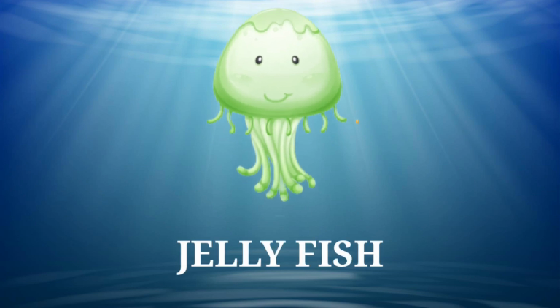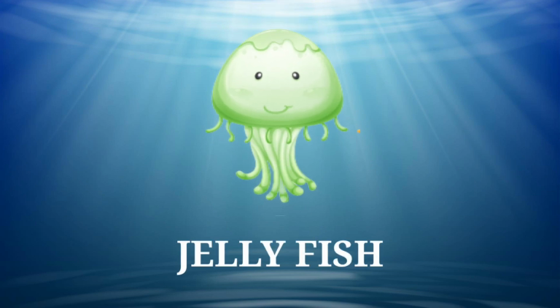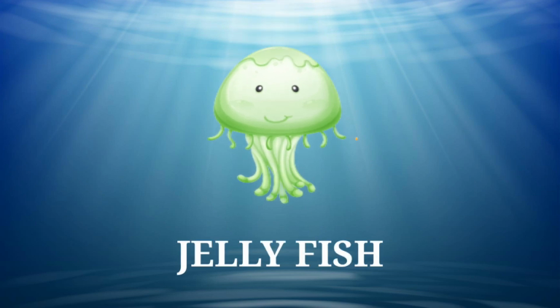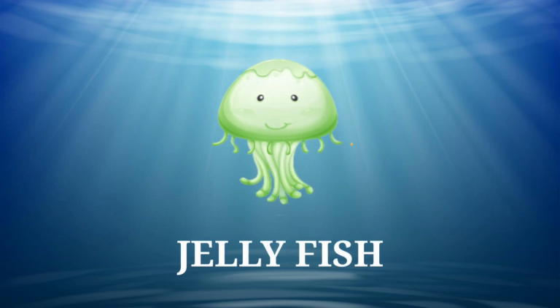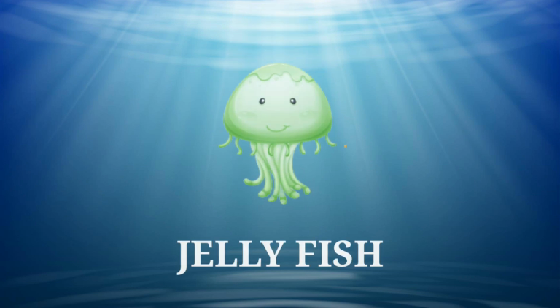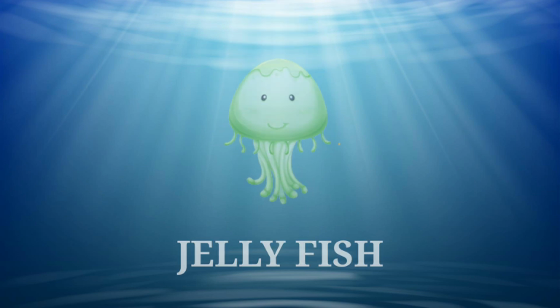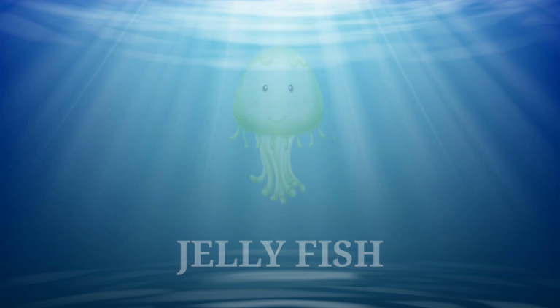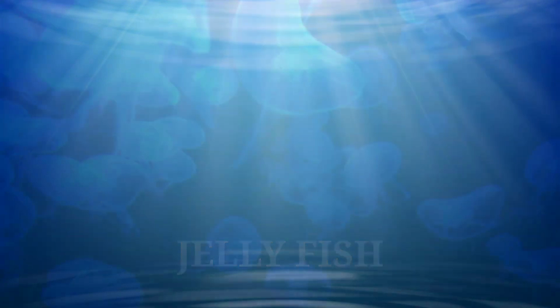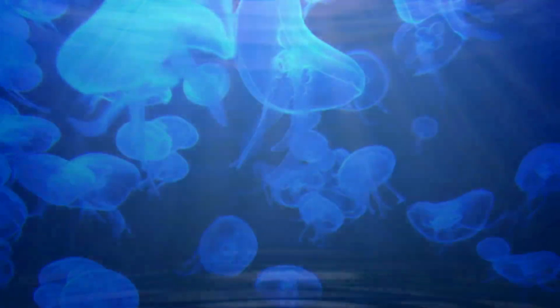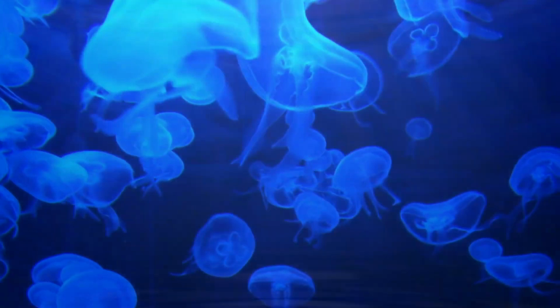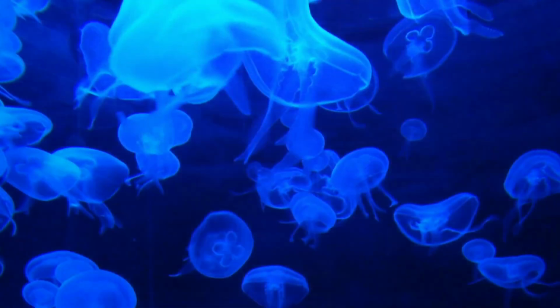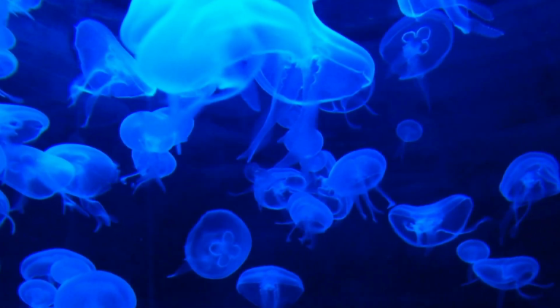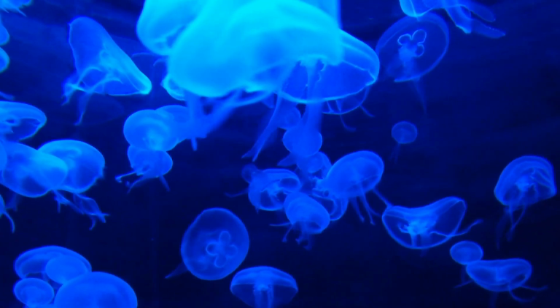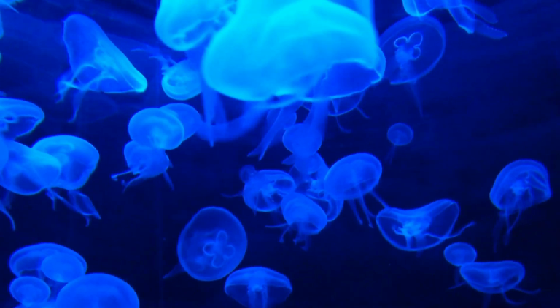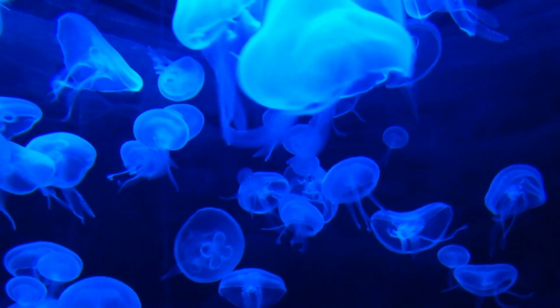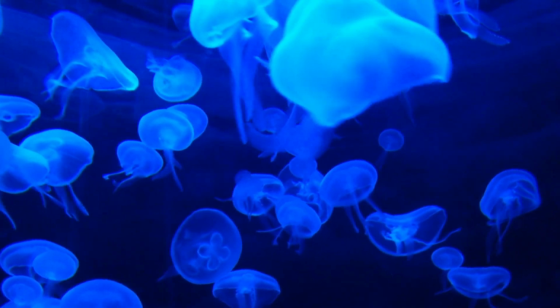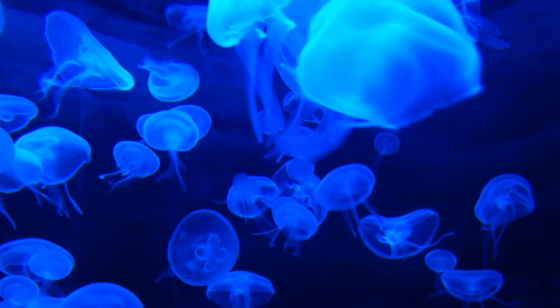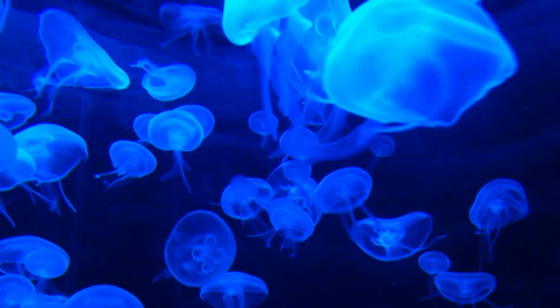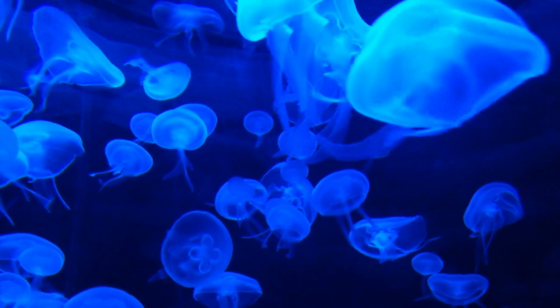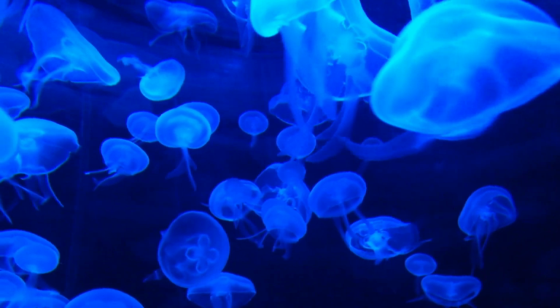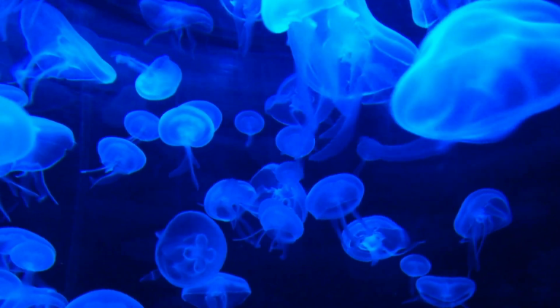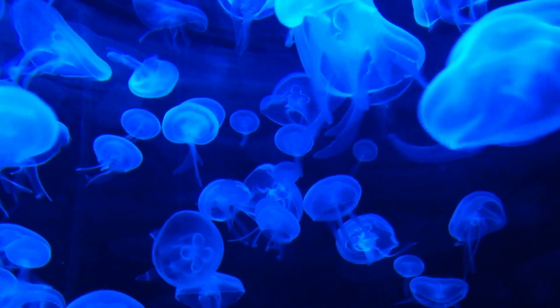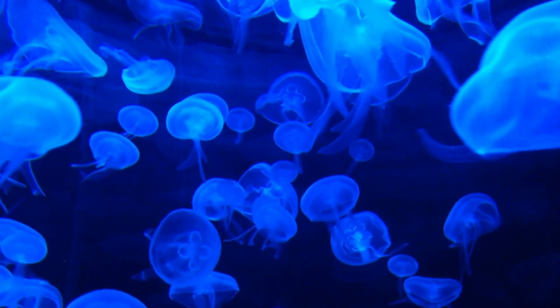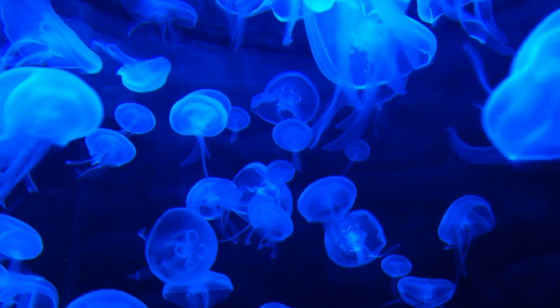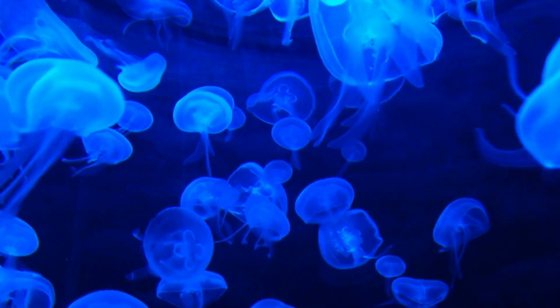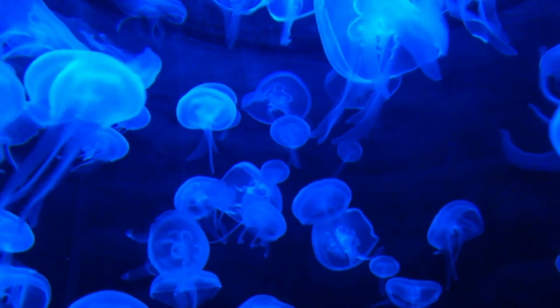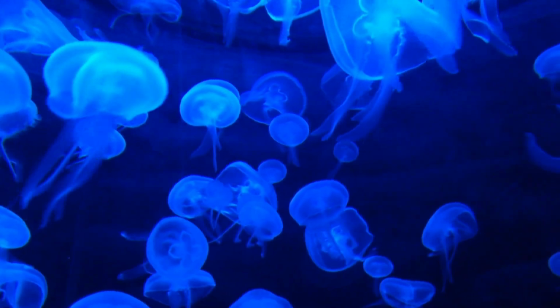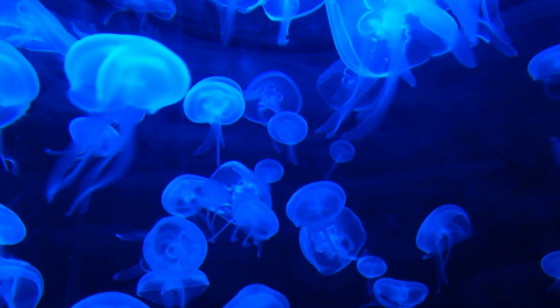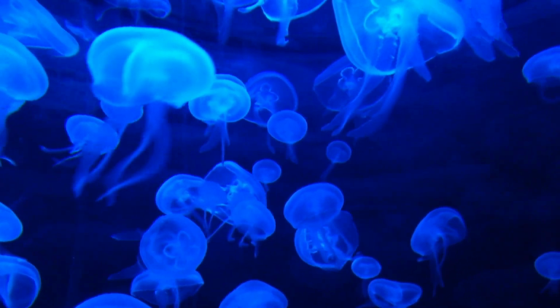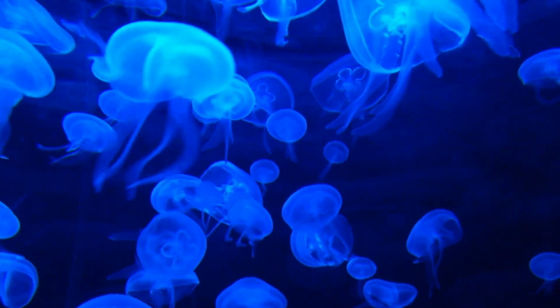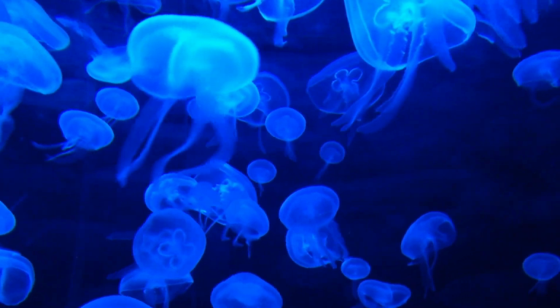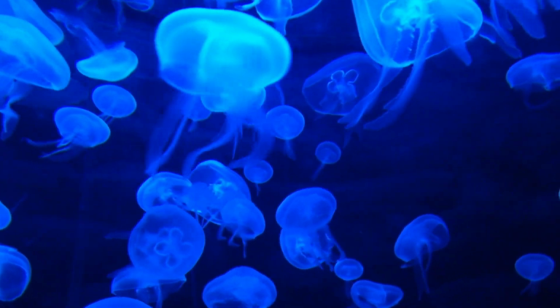And this is a jellyfish. It looks incredibly beautiful when it glows in the dark.